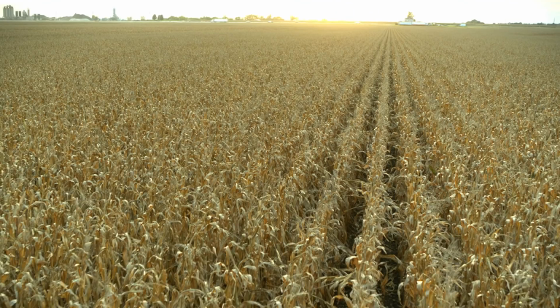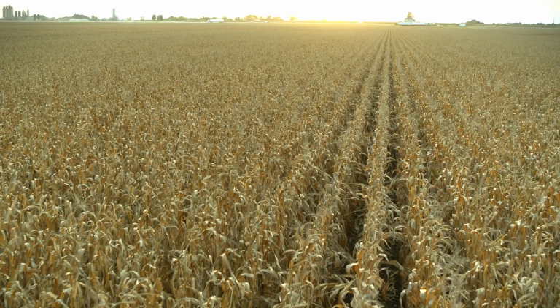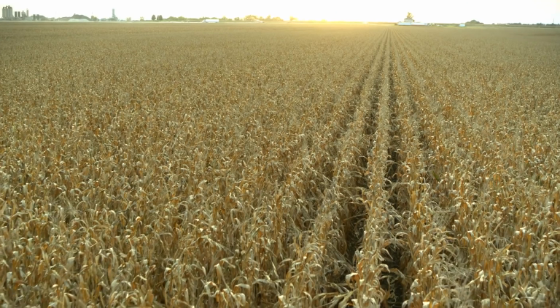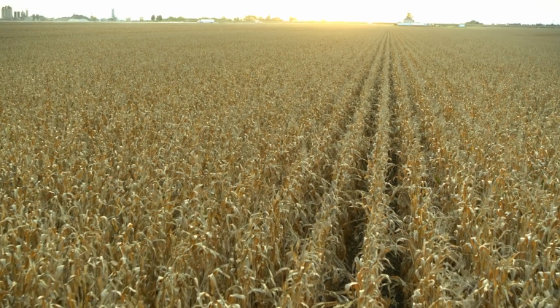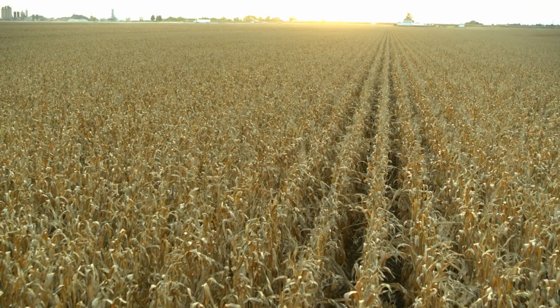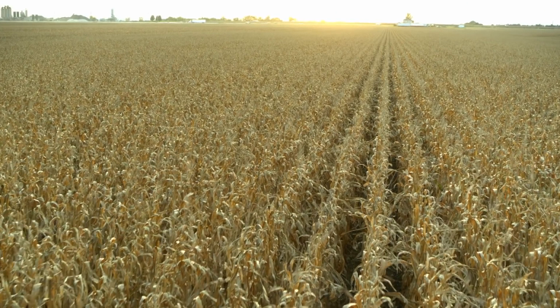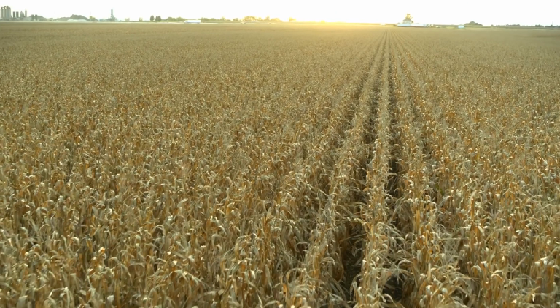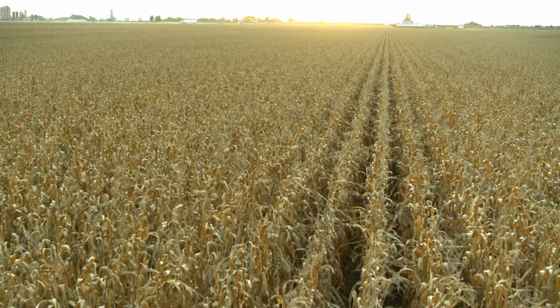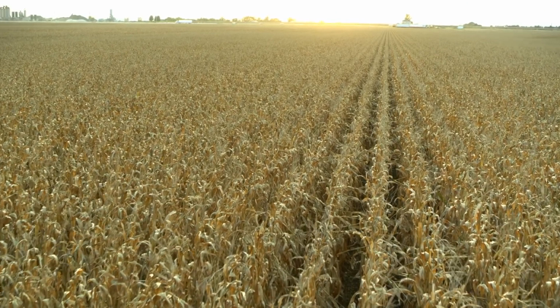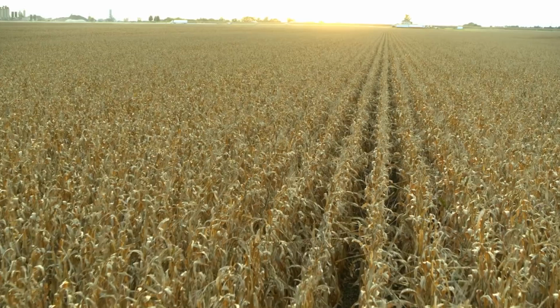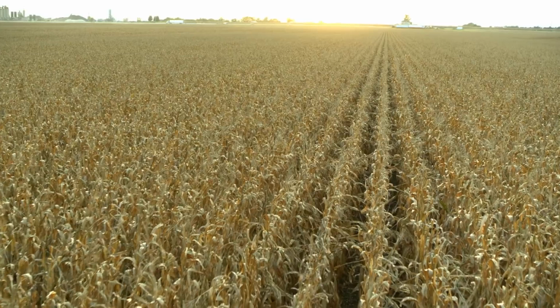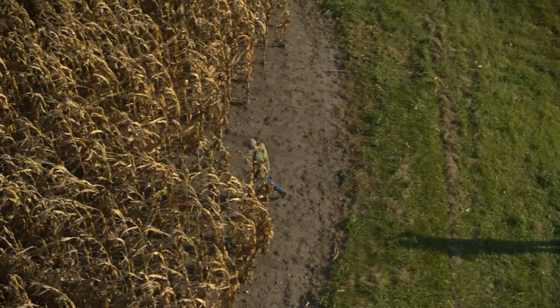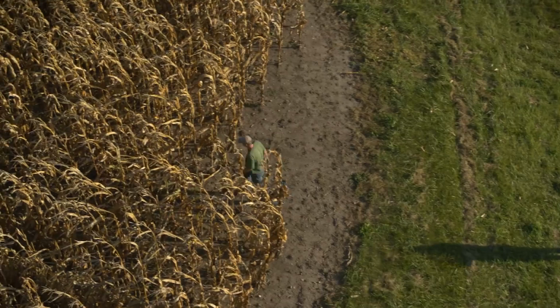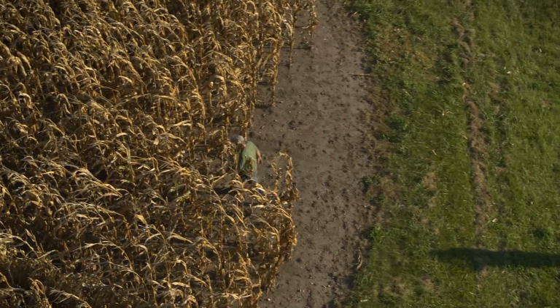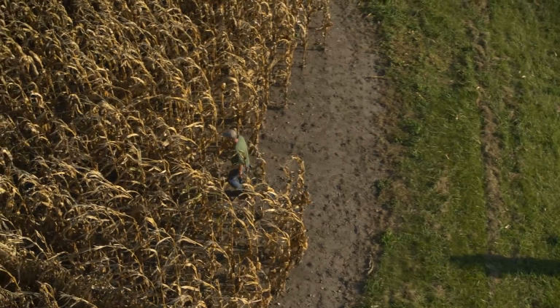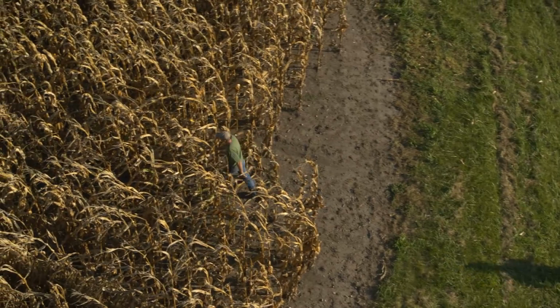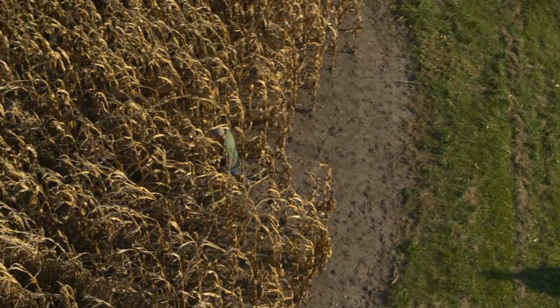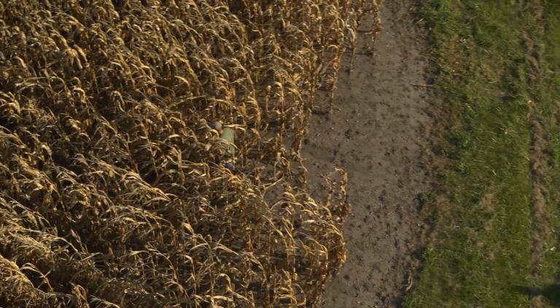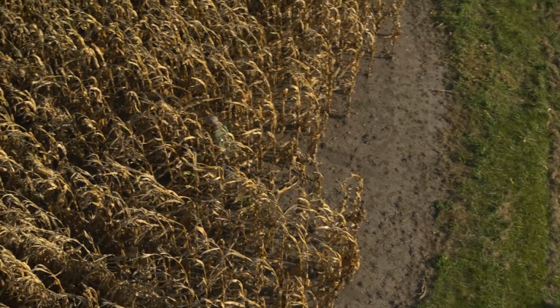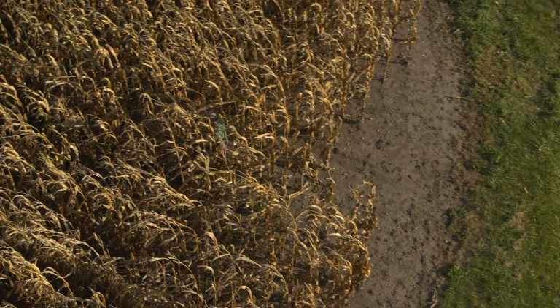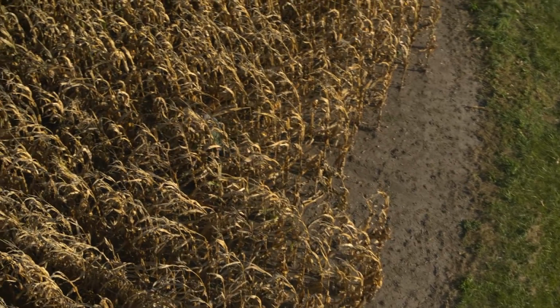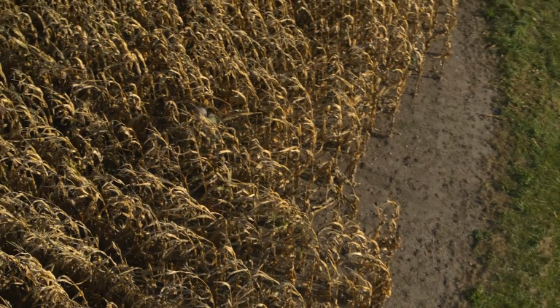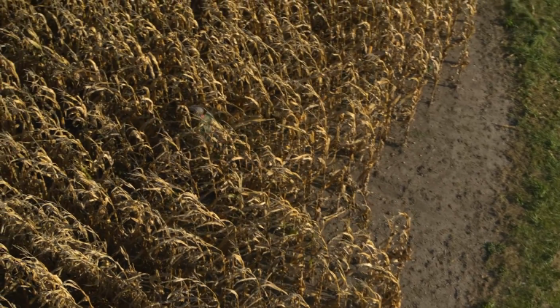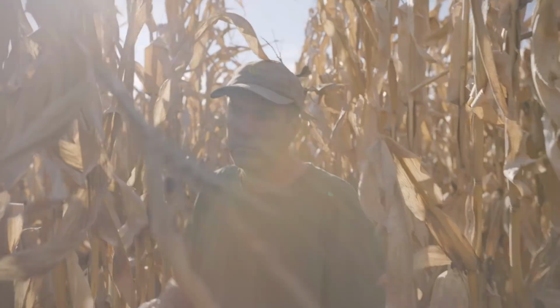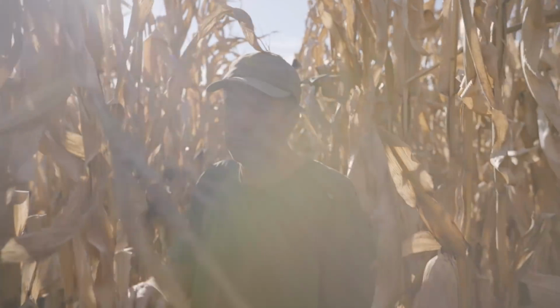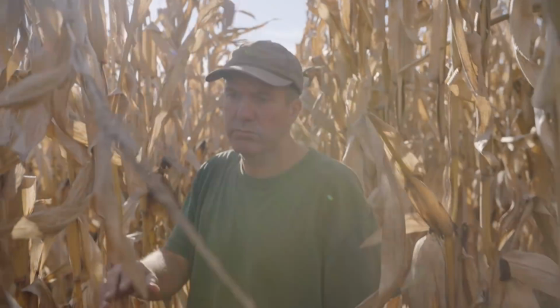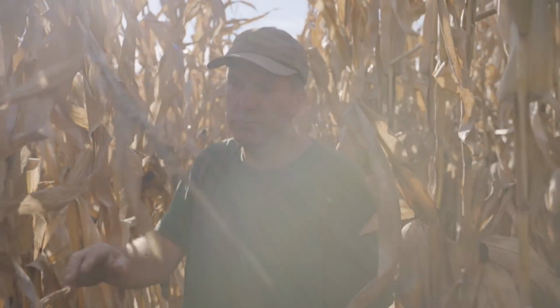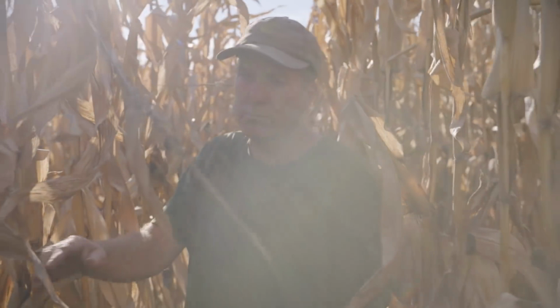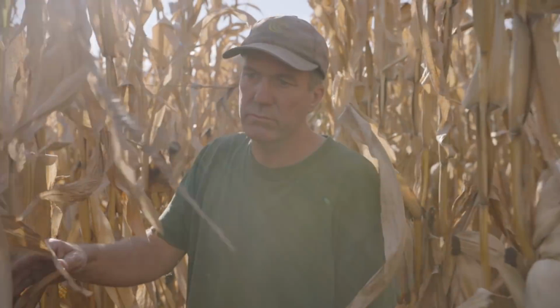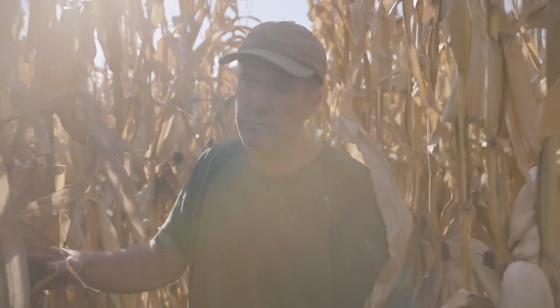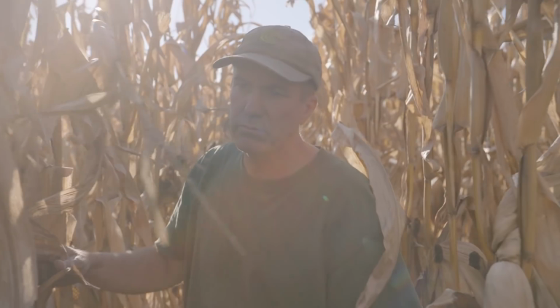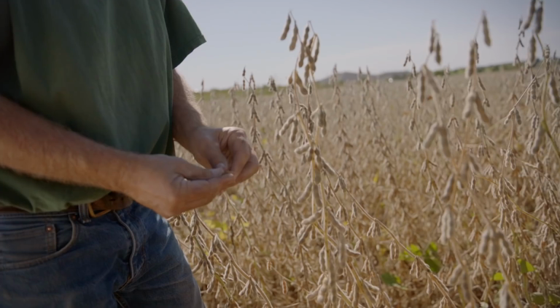We farm in Morris, Illinois — about 60 miles southwest of Chicago in Kennel and Grundy counties — and we farm corn and soybeans.